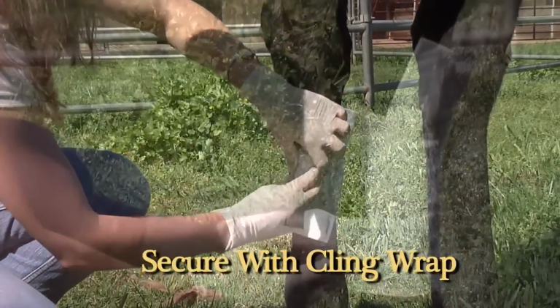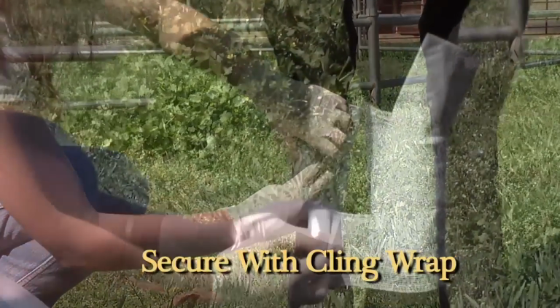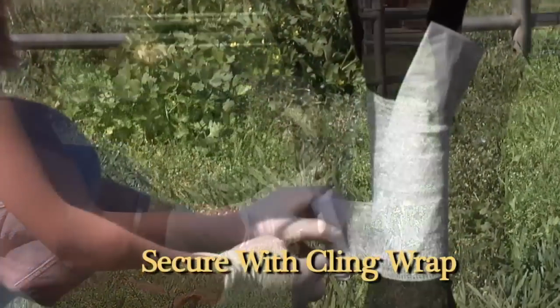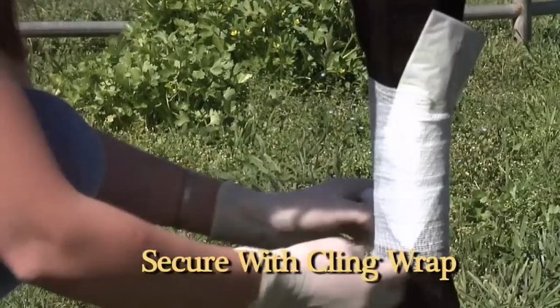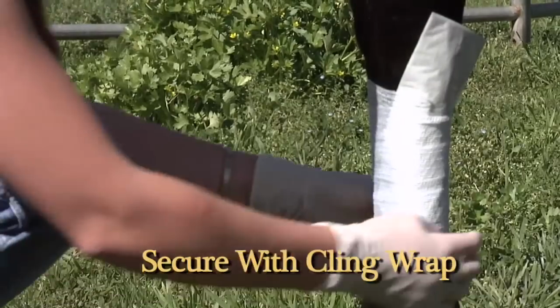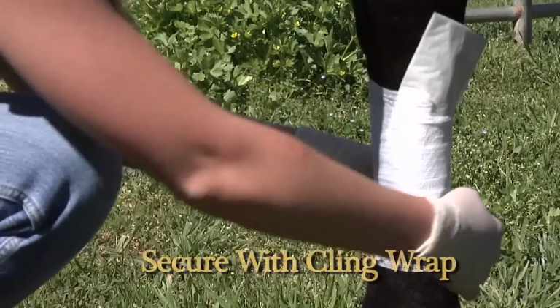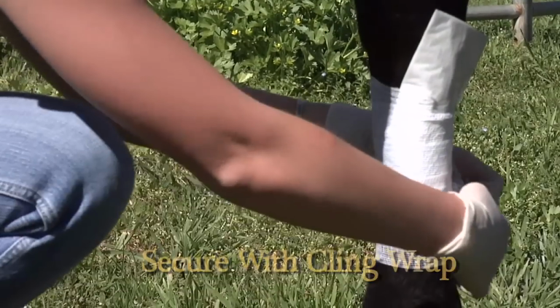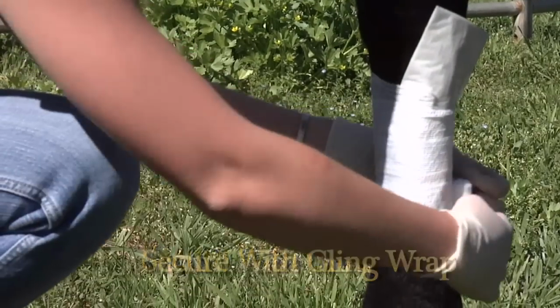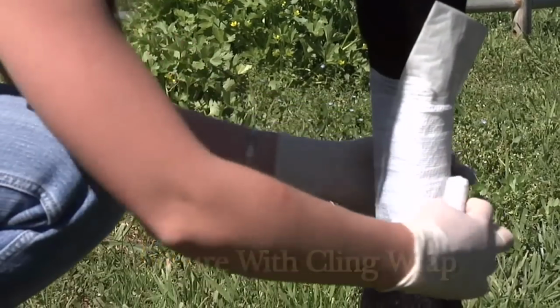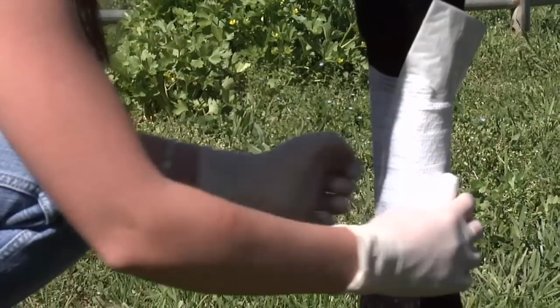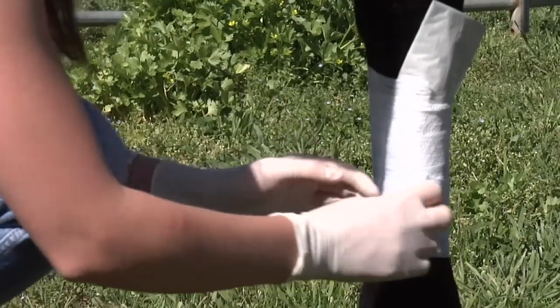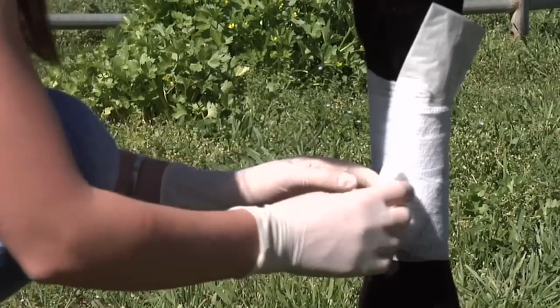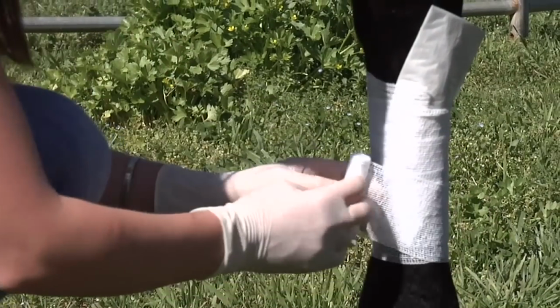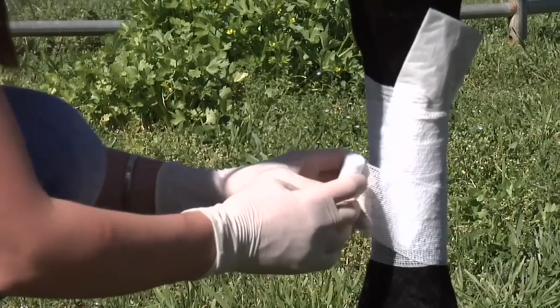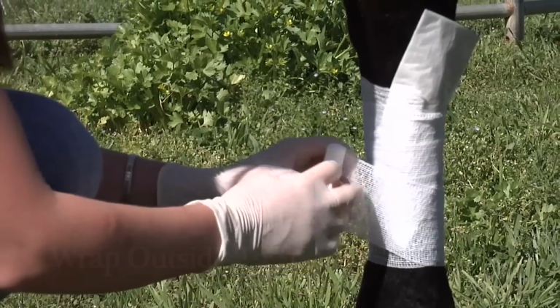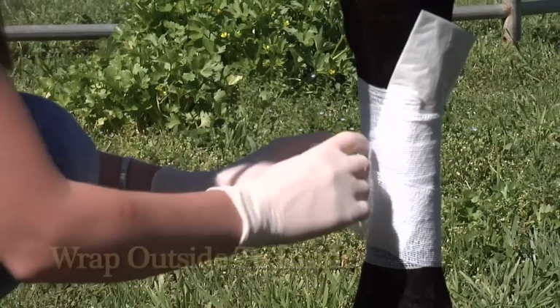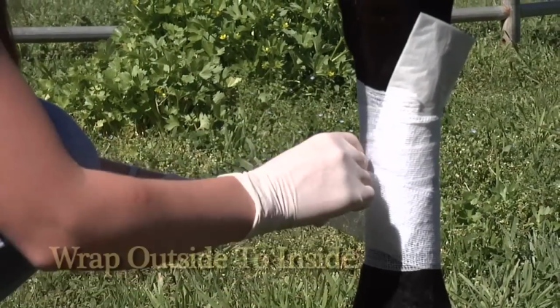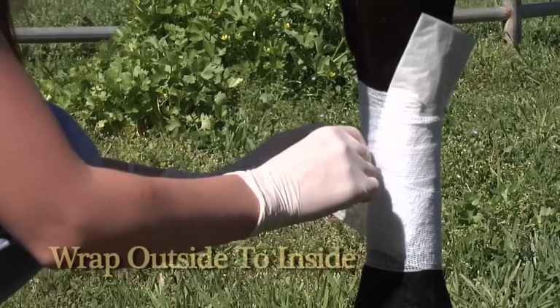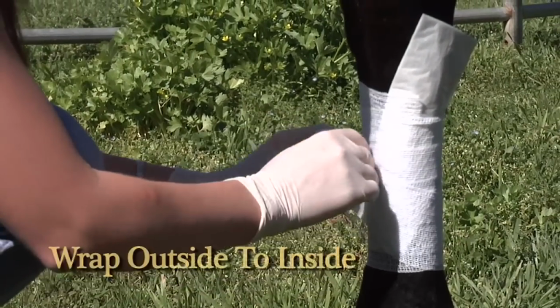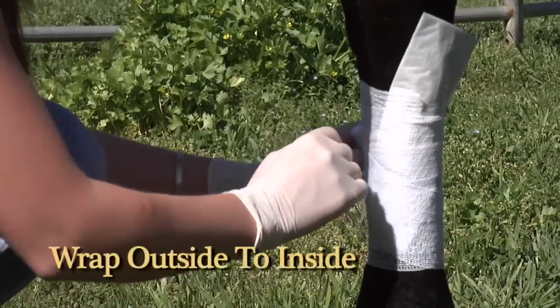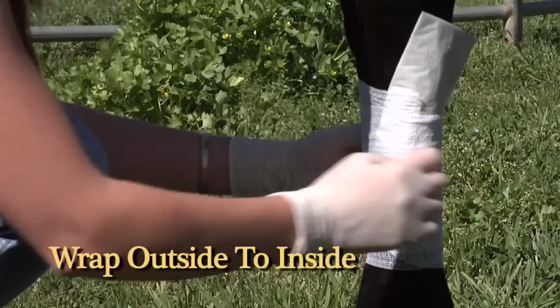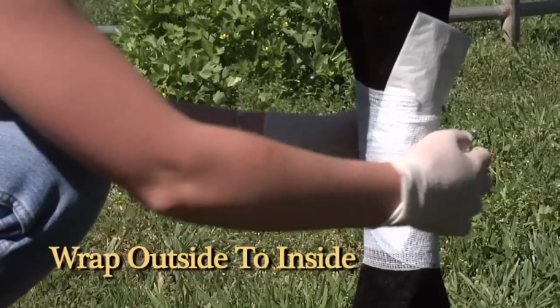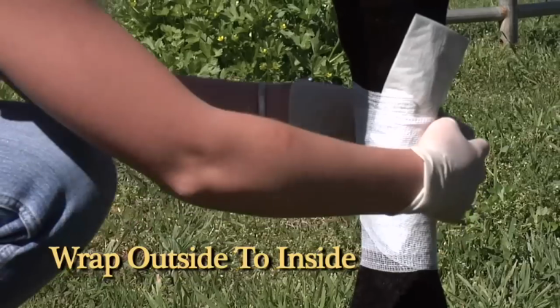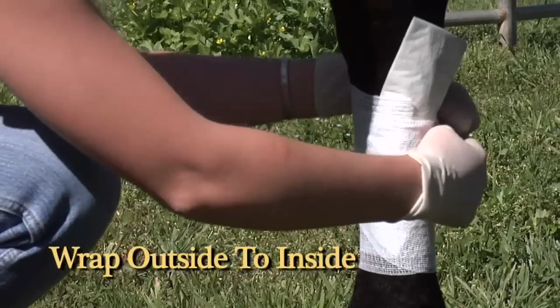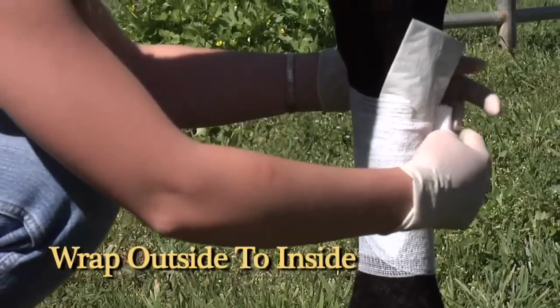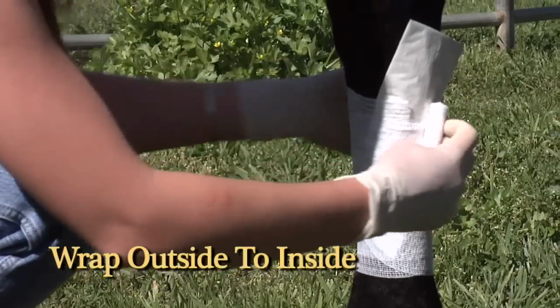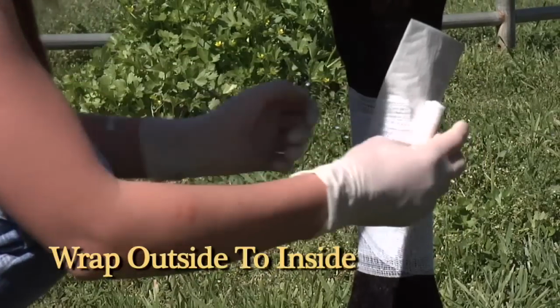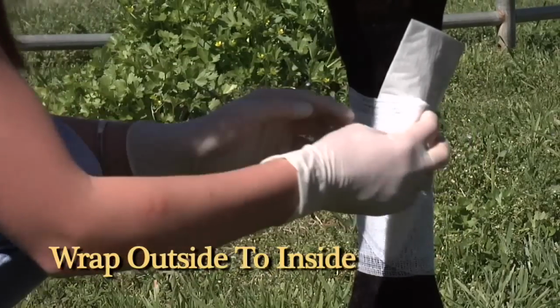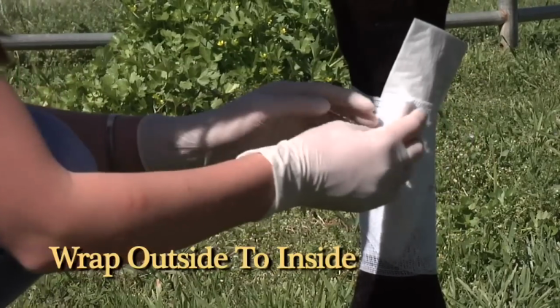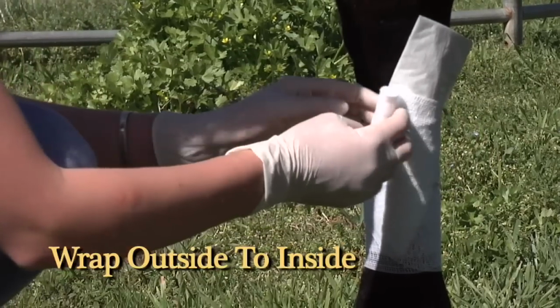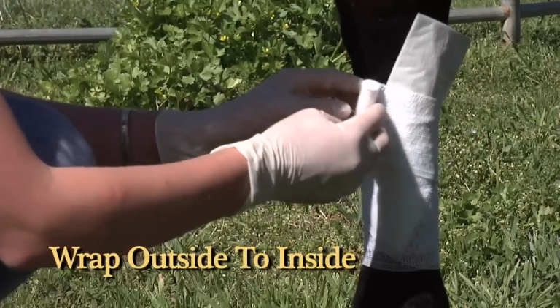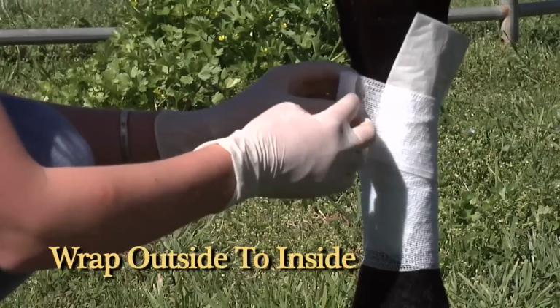You want to wrap very lightly — I'm not applying any pressure, I'm just putting enough pressure to hold the telfa in place.